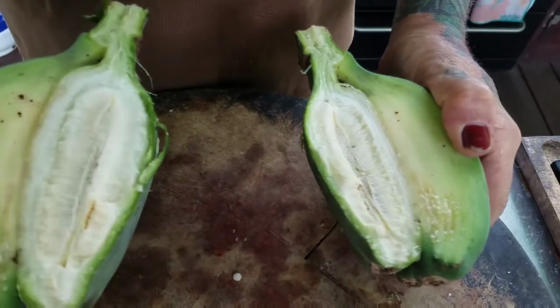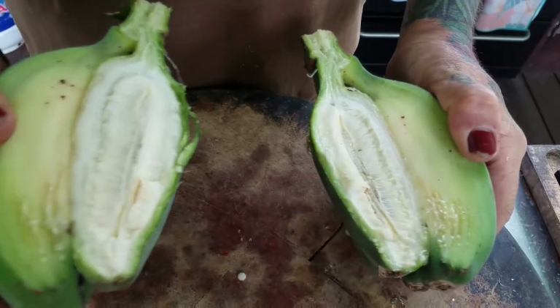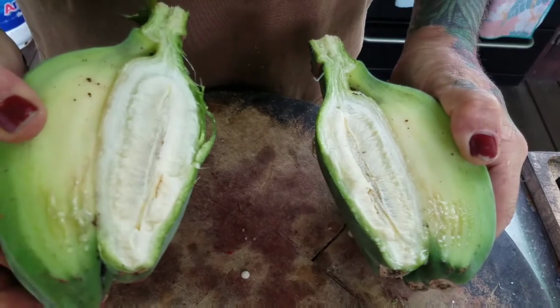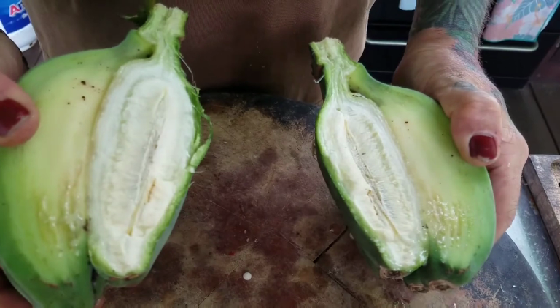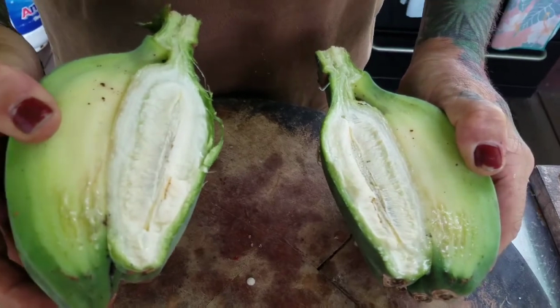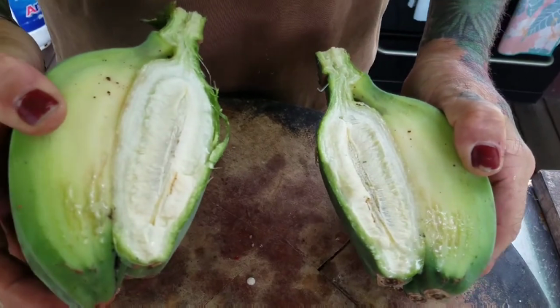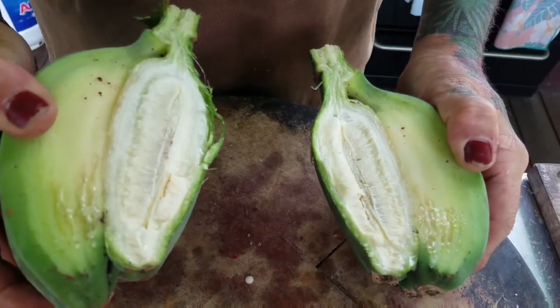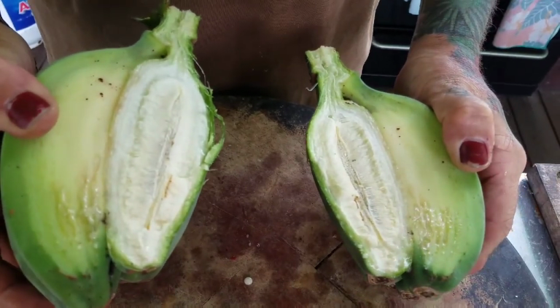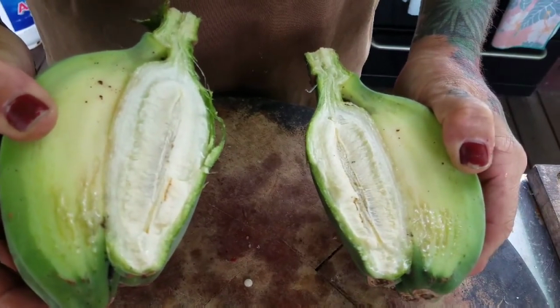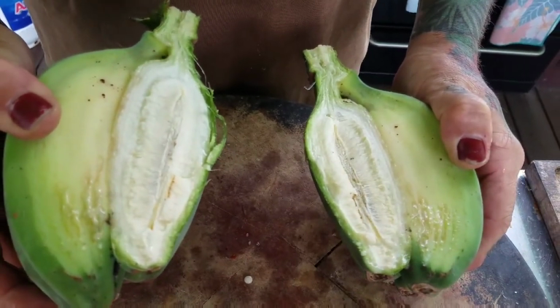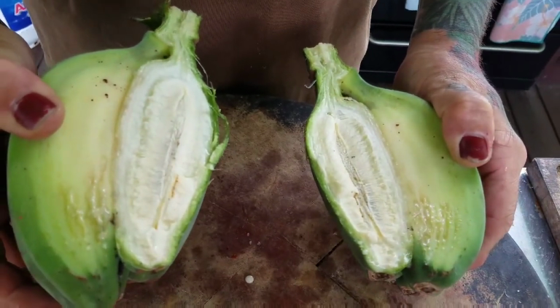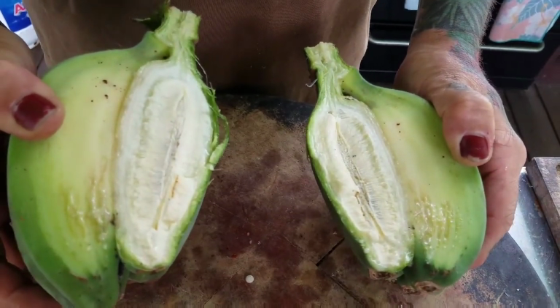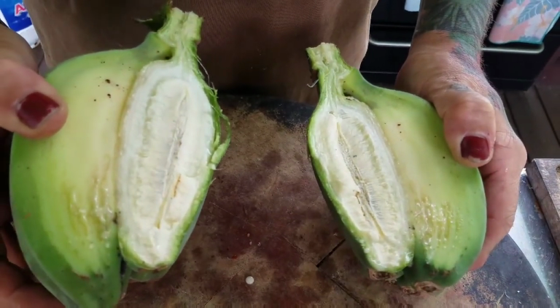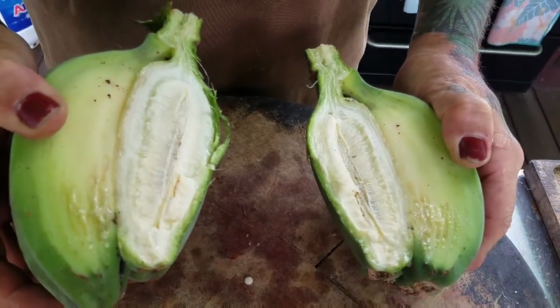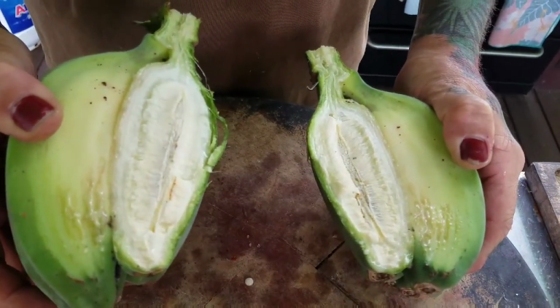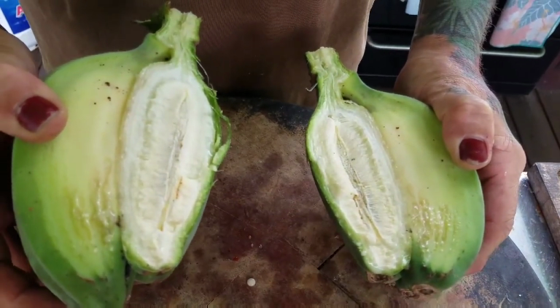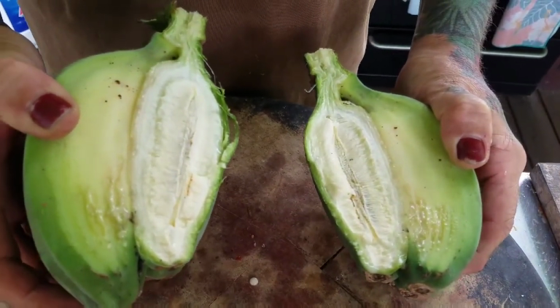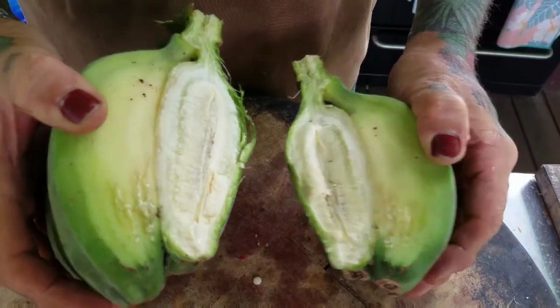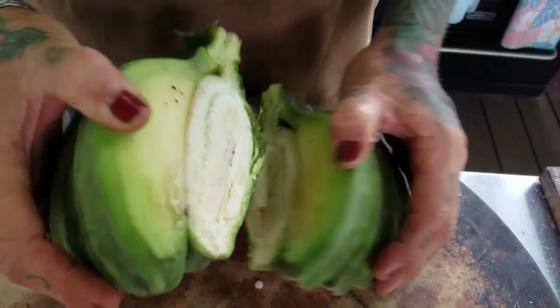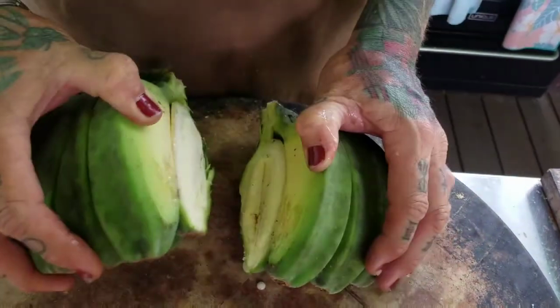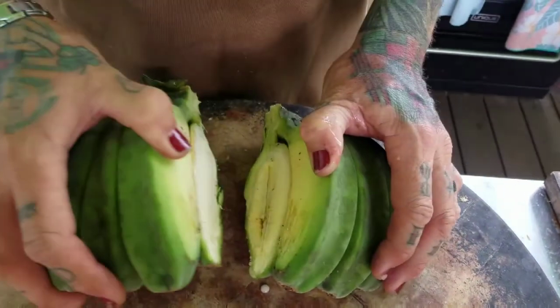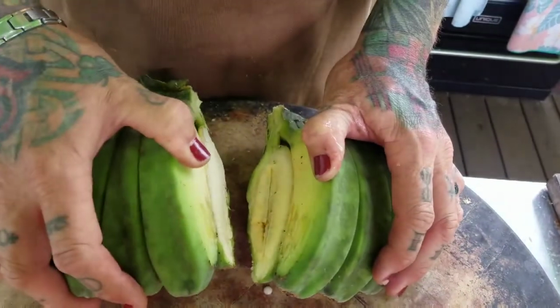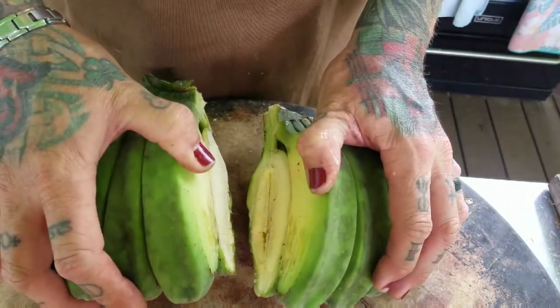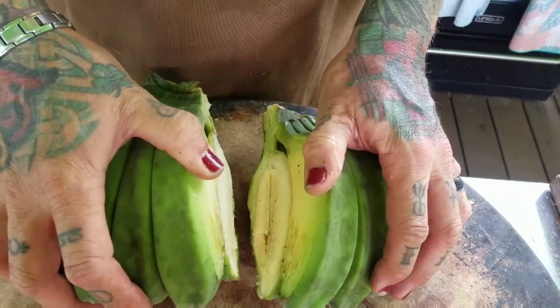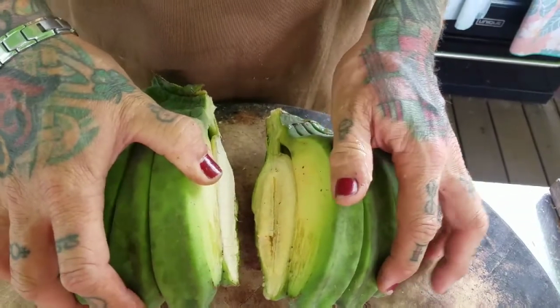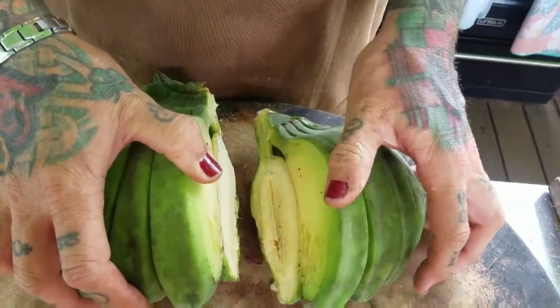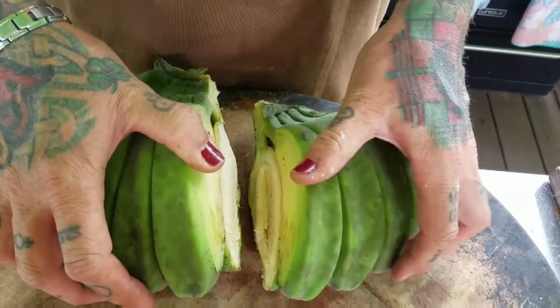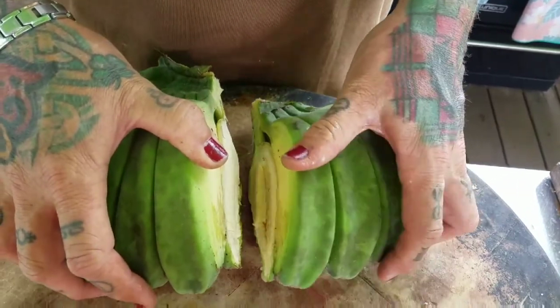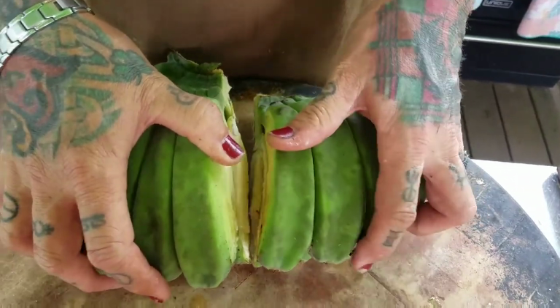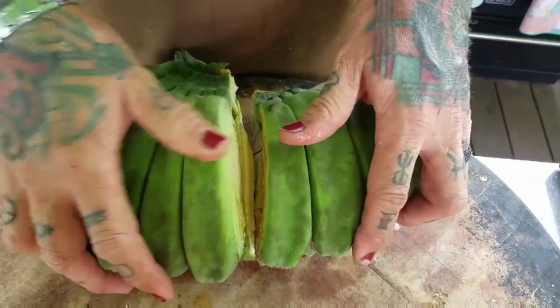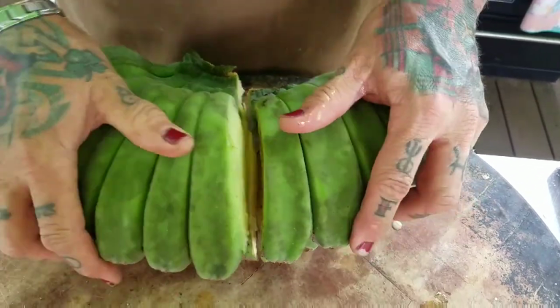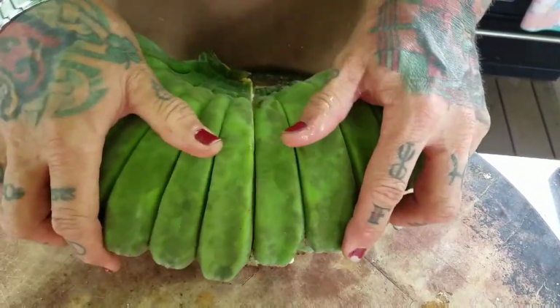How cool is that? Let's make some patella stew.